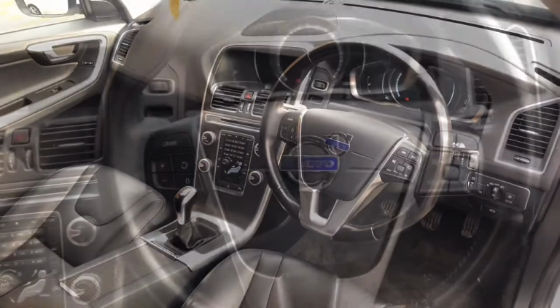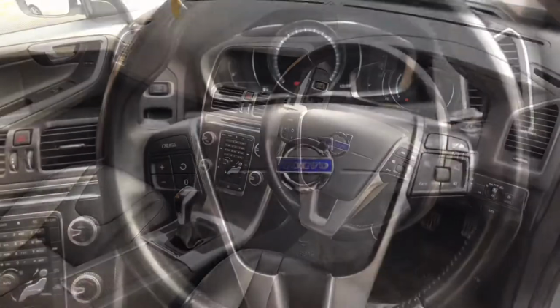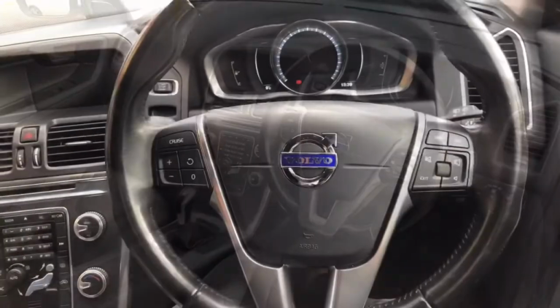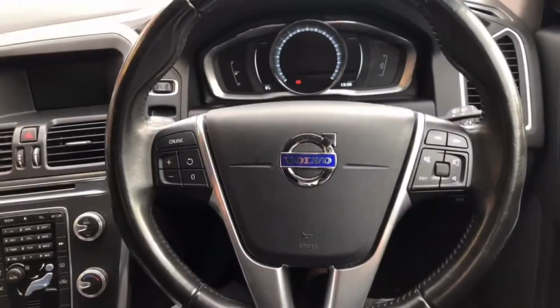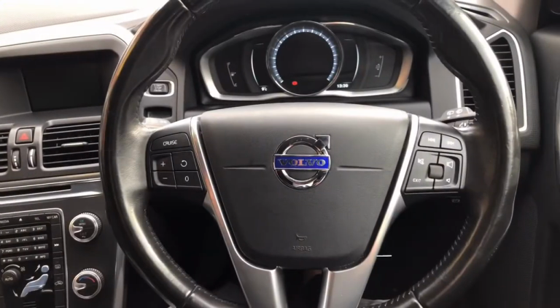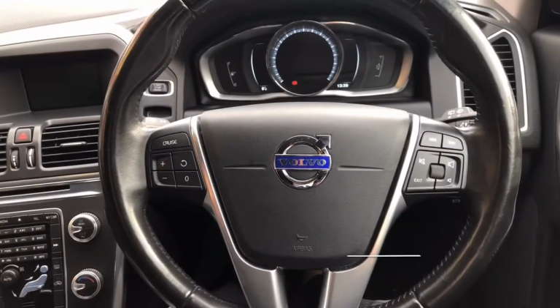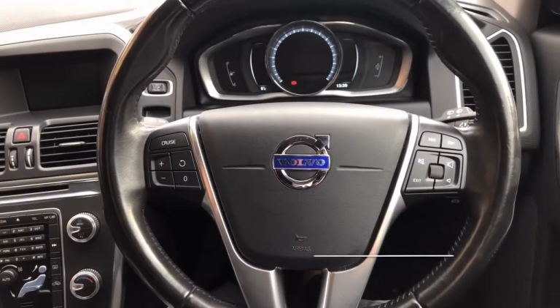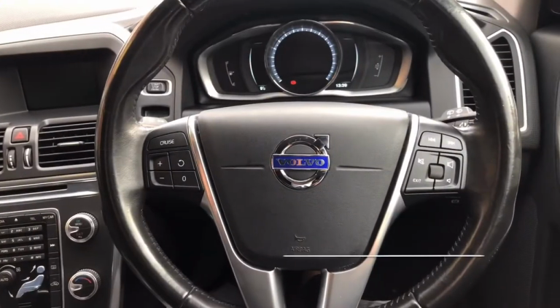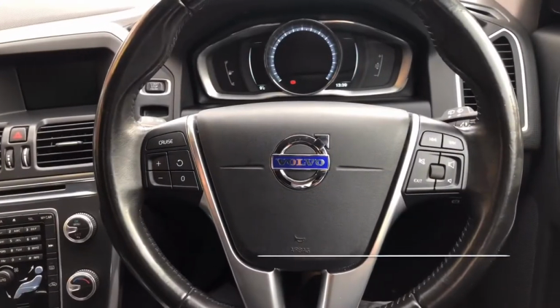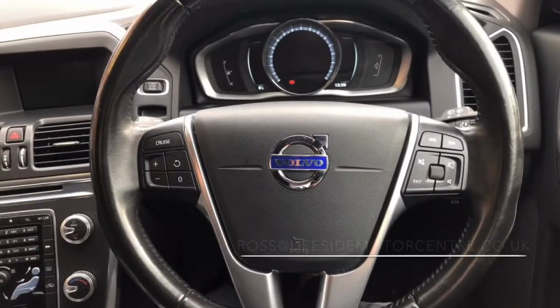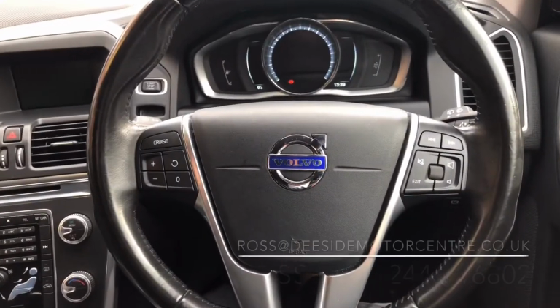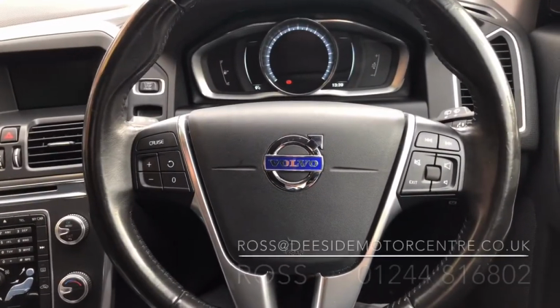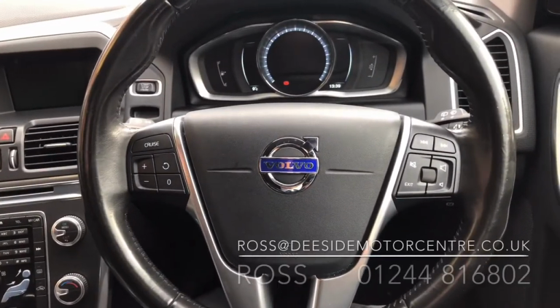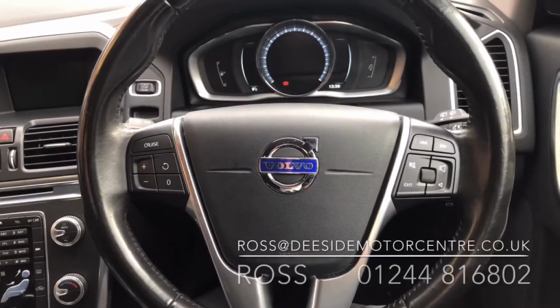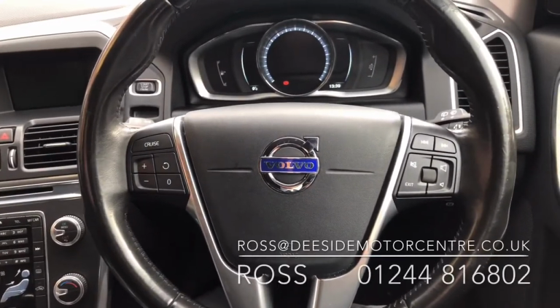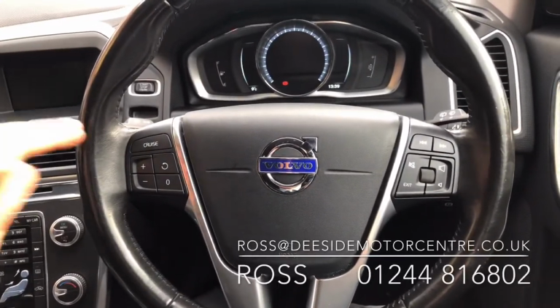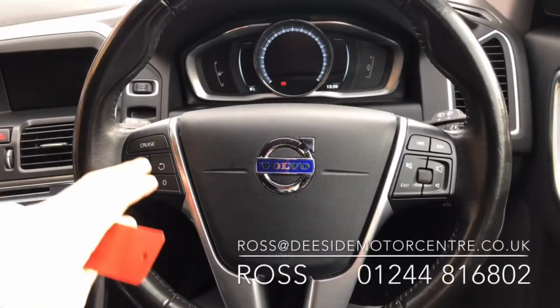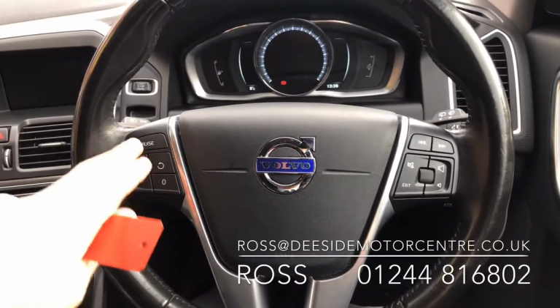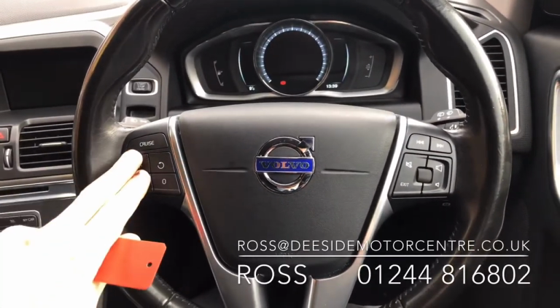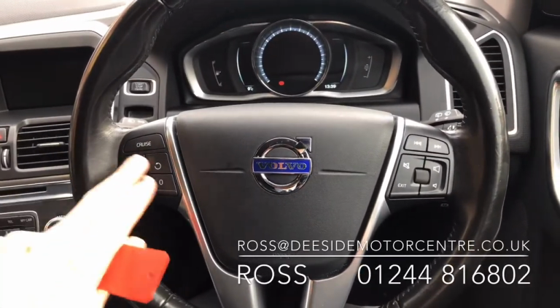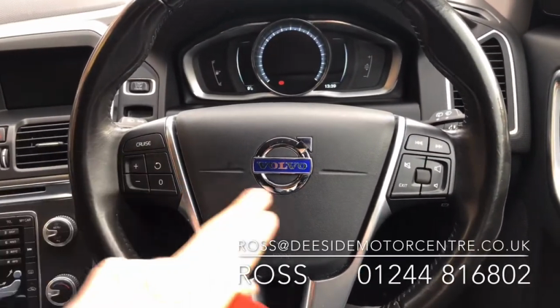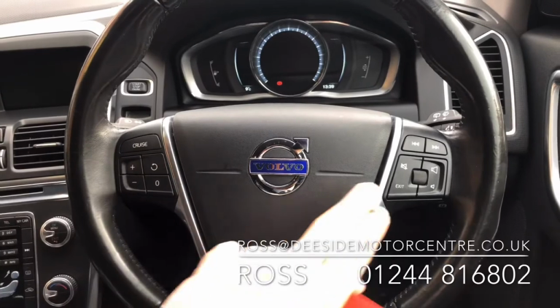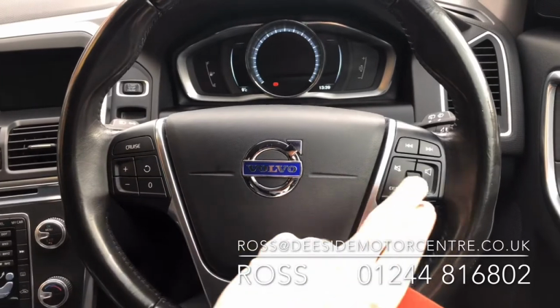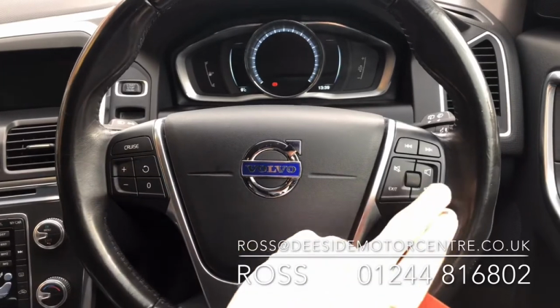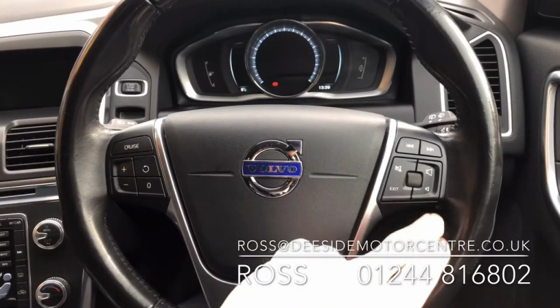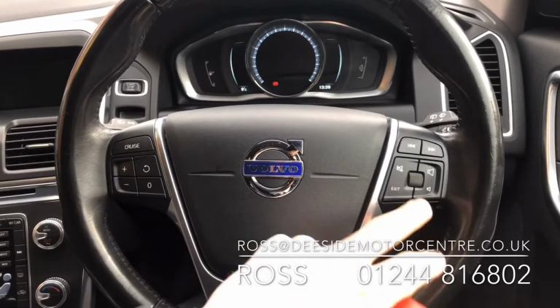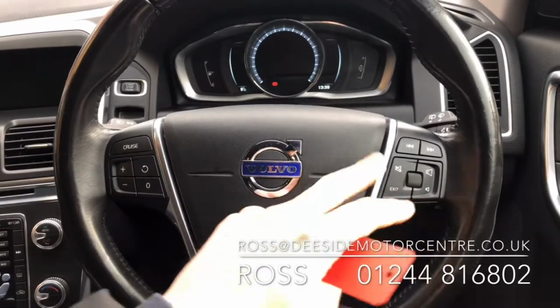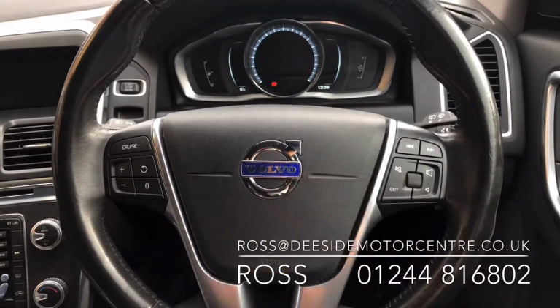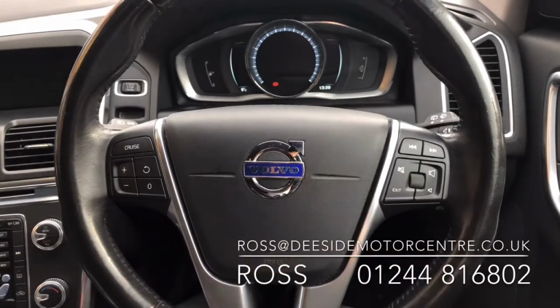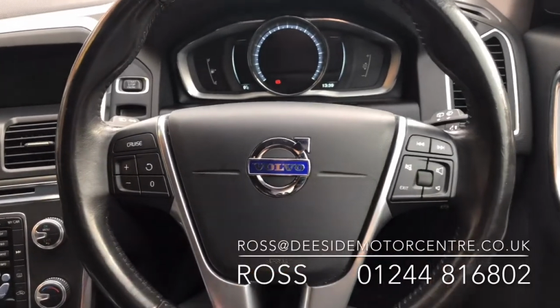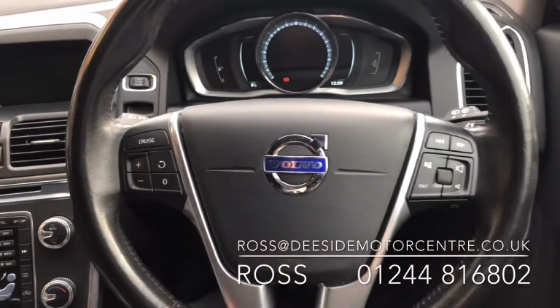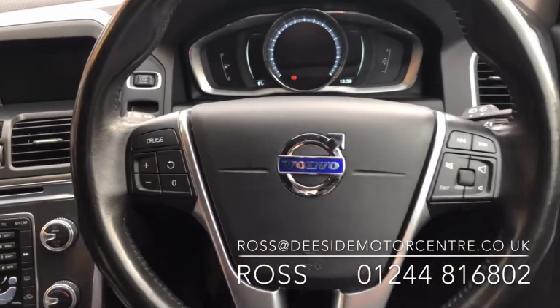Sat up front and we've got a multifunctional leather steering wheel. We've got the cruise control and we've also got the volume control, being able to skip through different tracks.